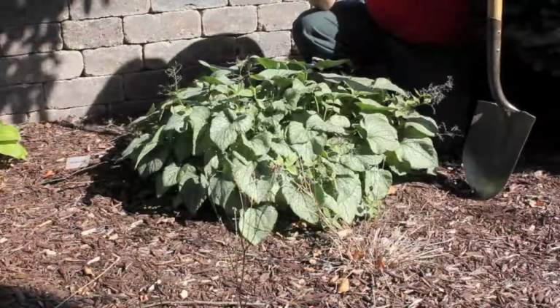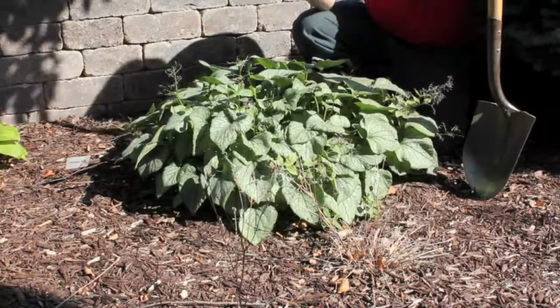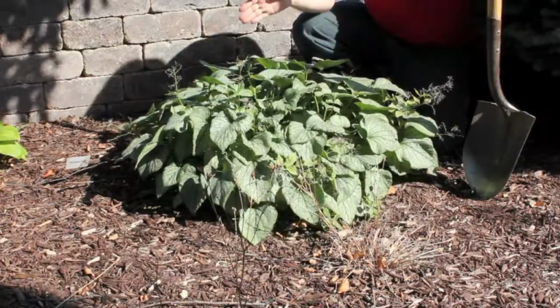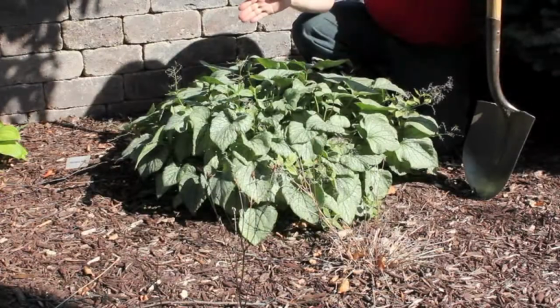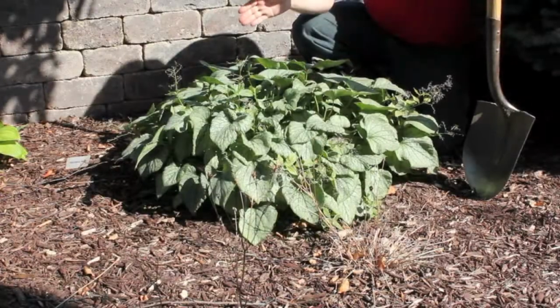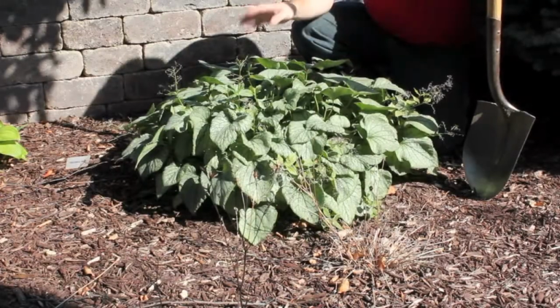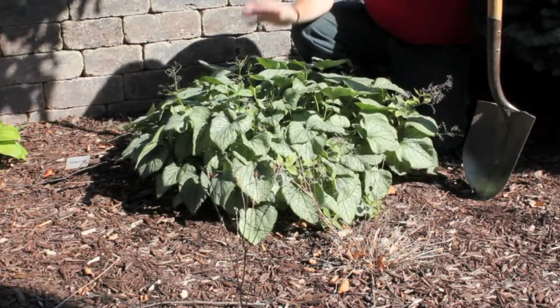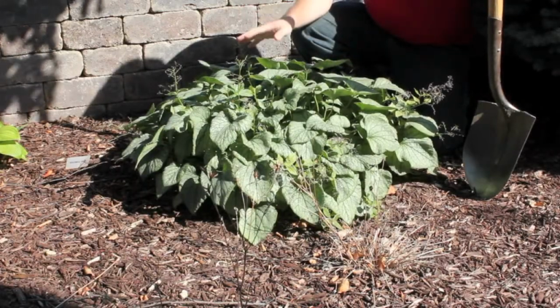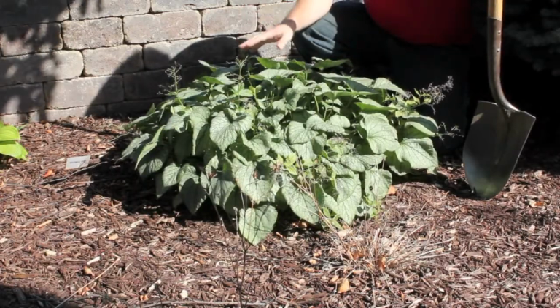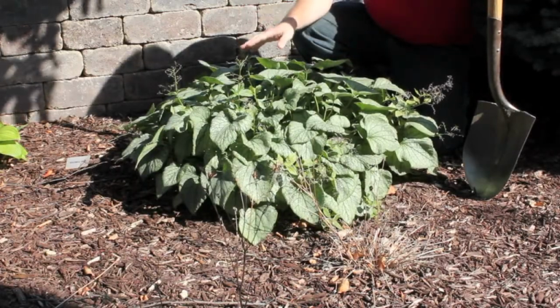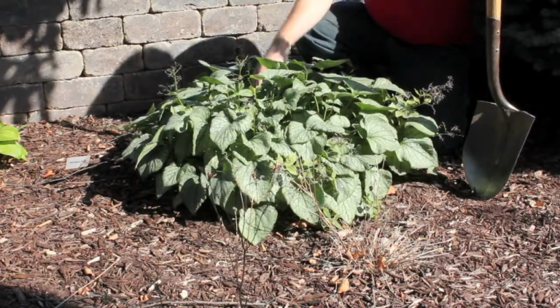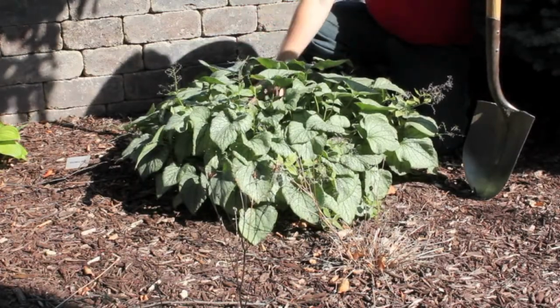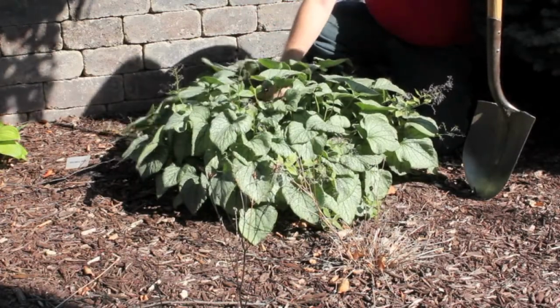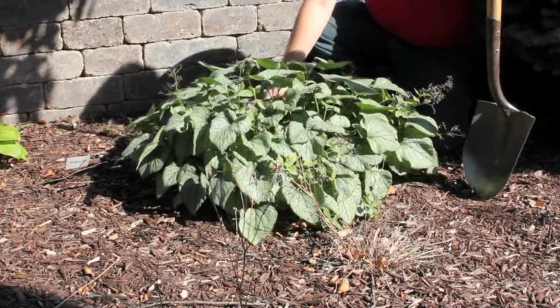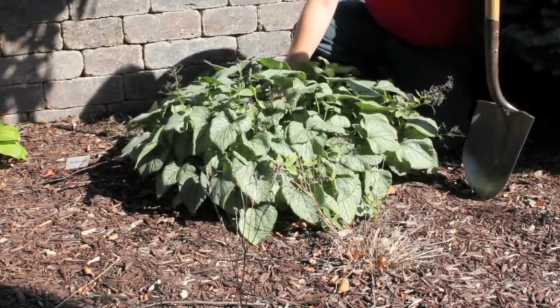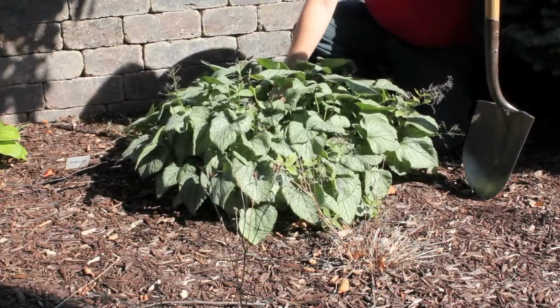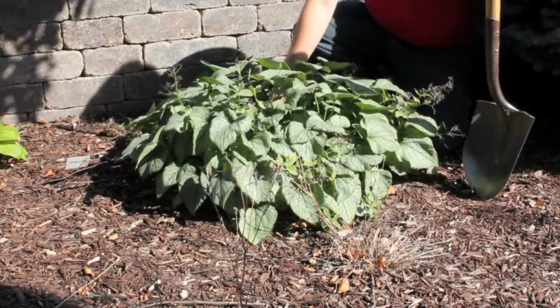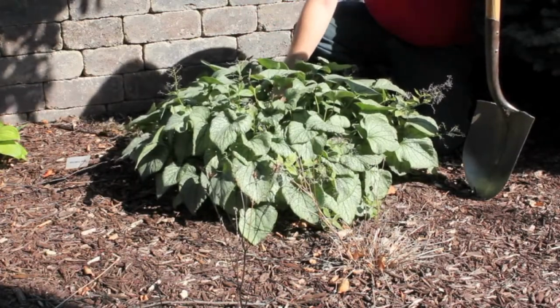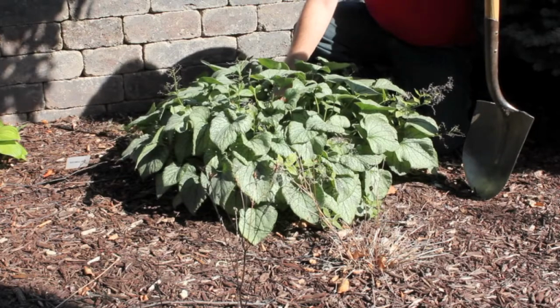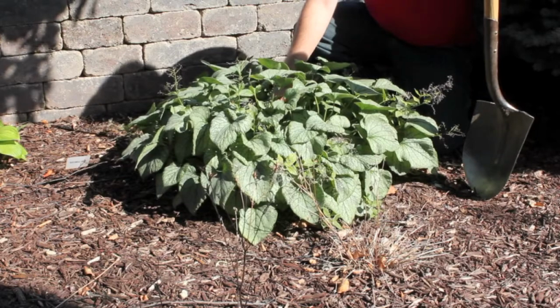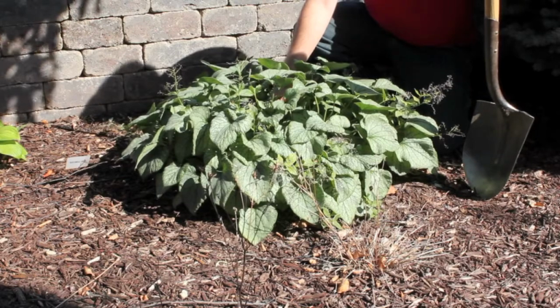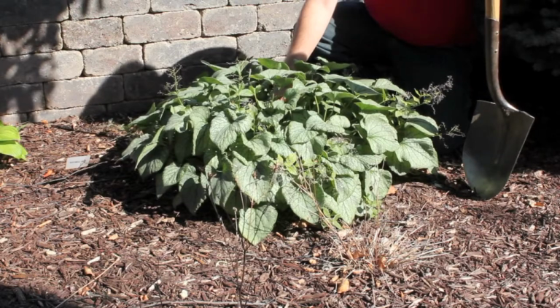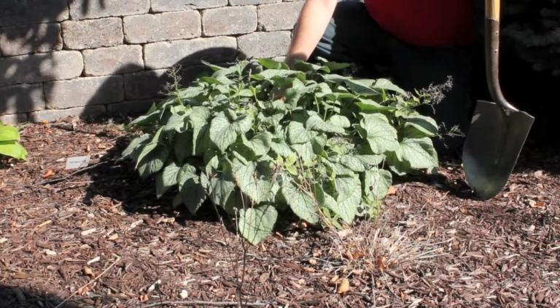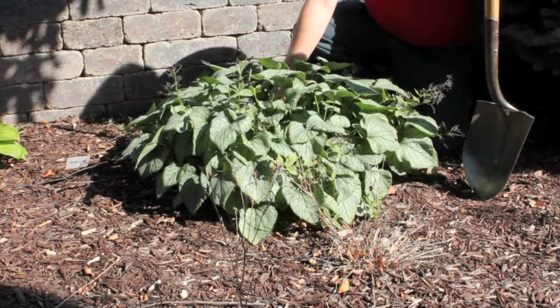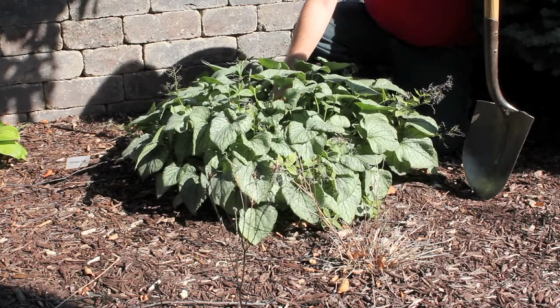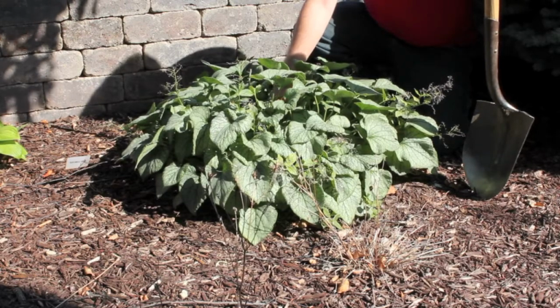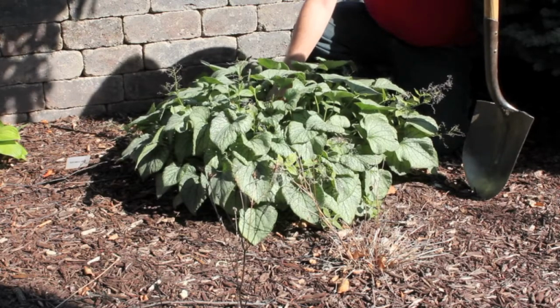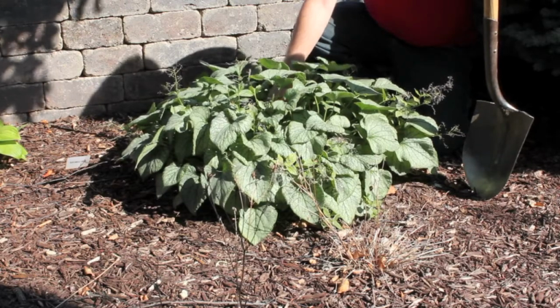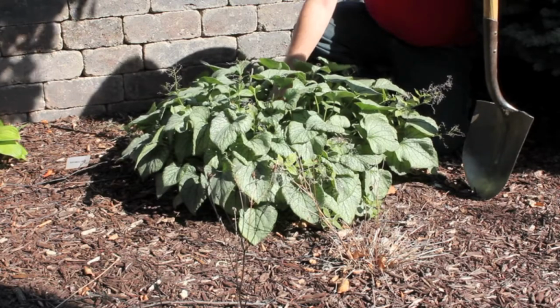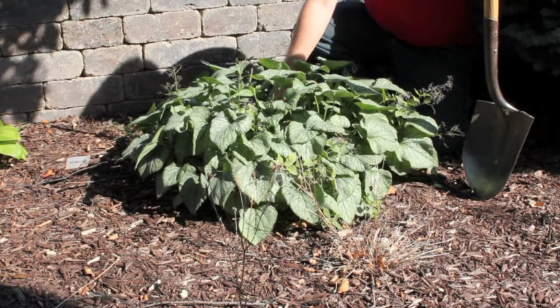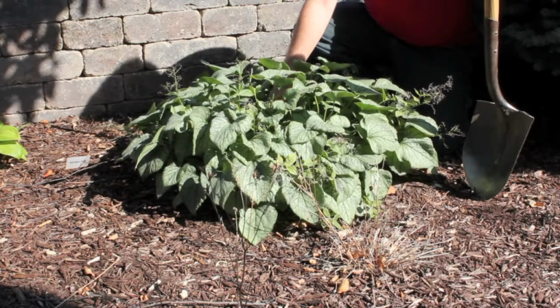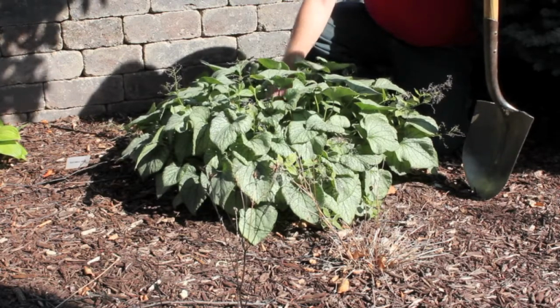Before we divide, it's very important to make sure that the plant is well watered first. We went and watered these yesterday to make sure that they are taken care of.